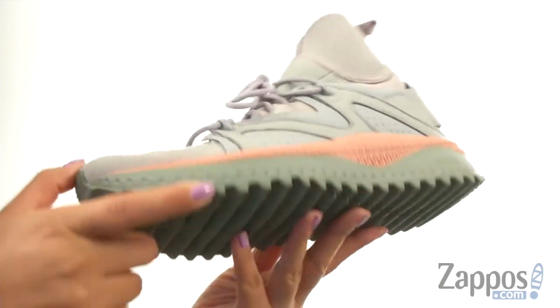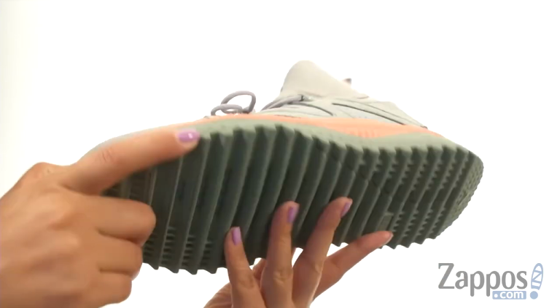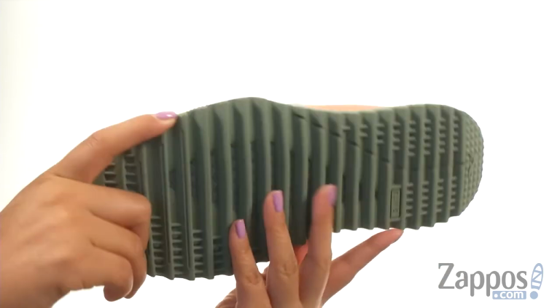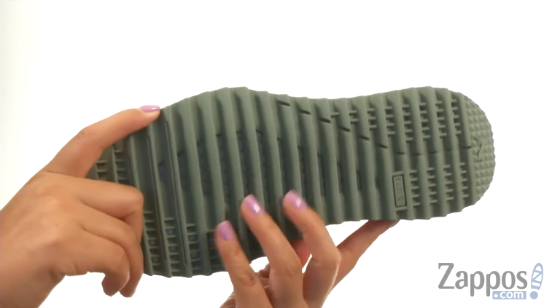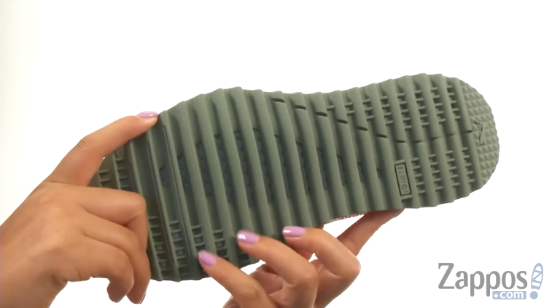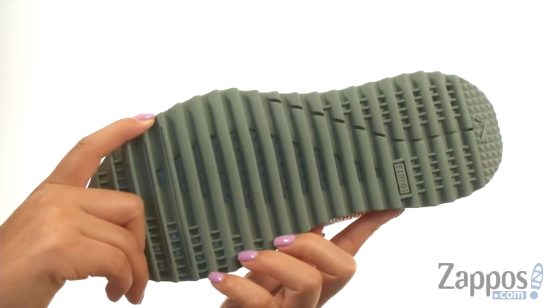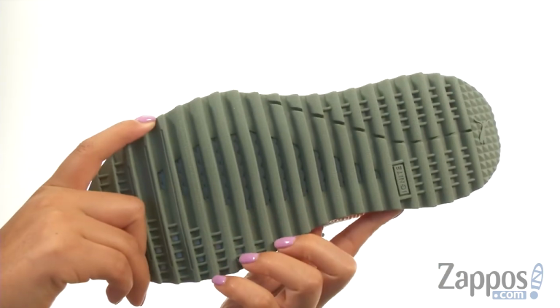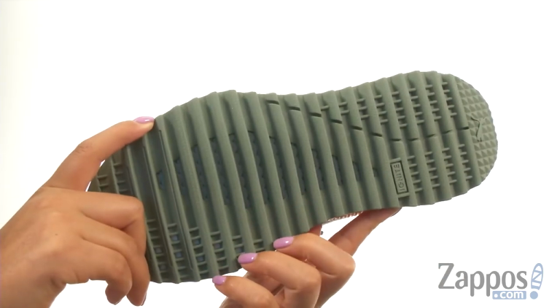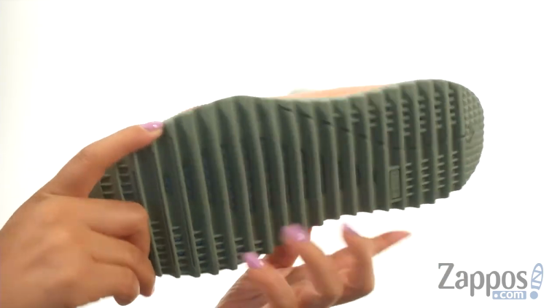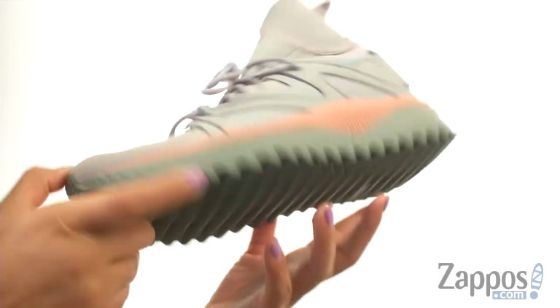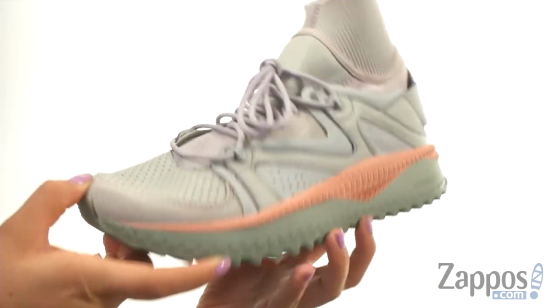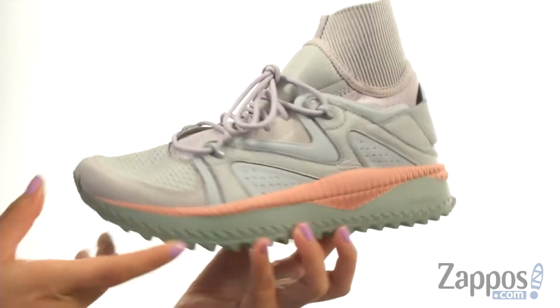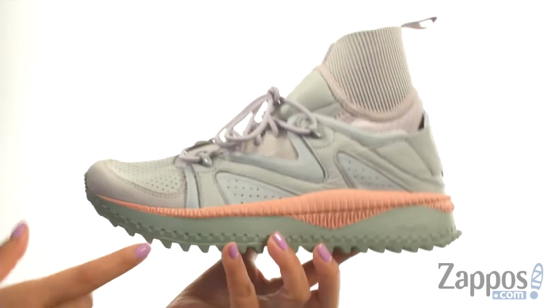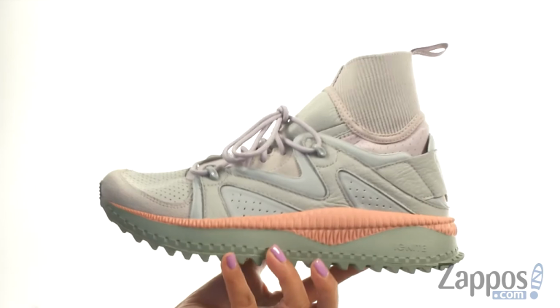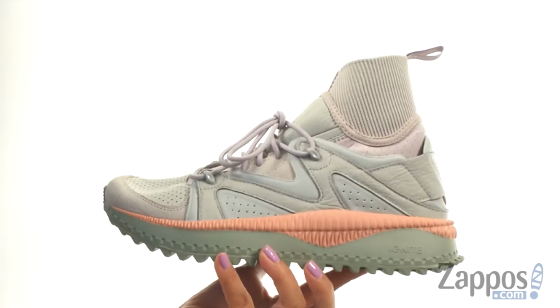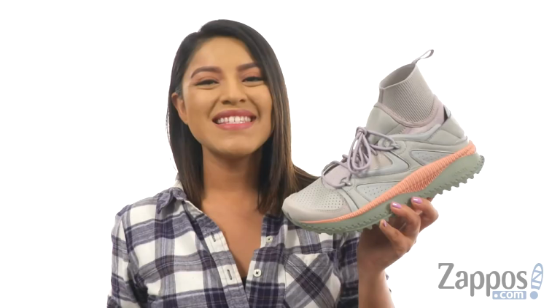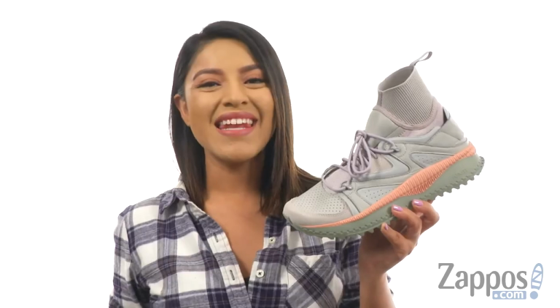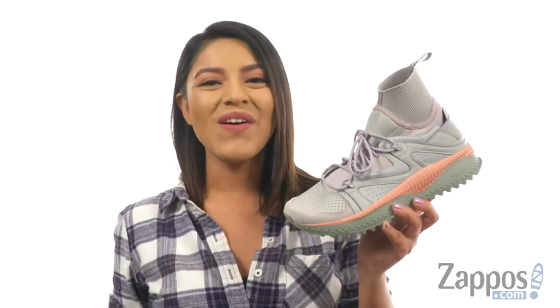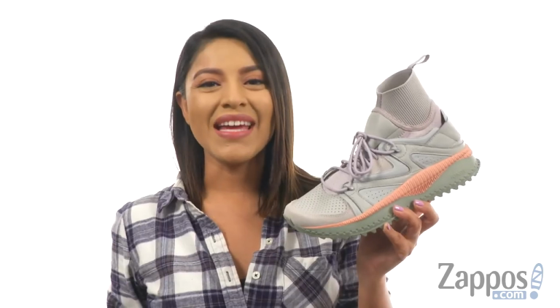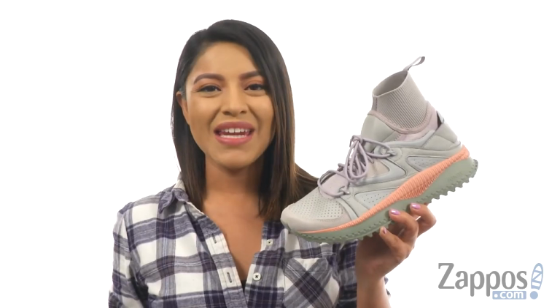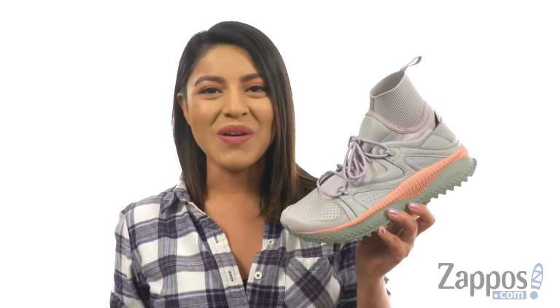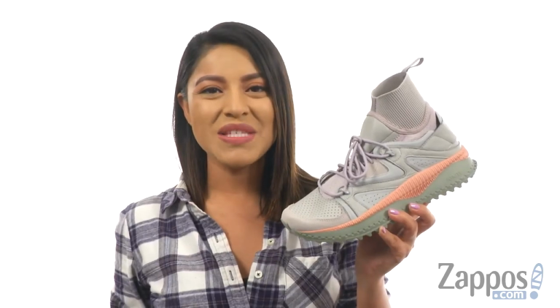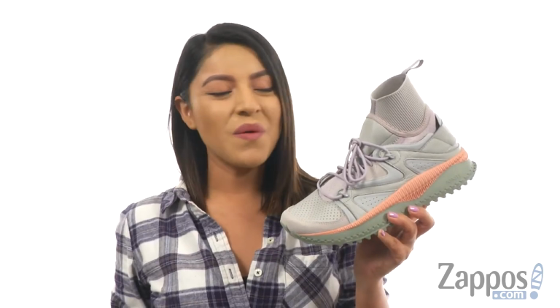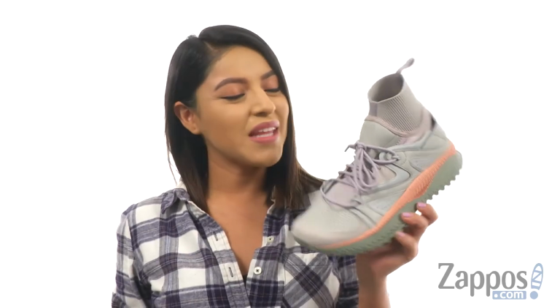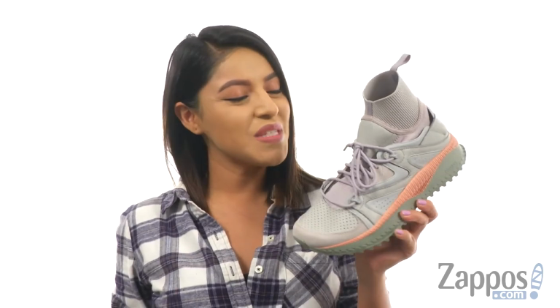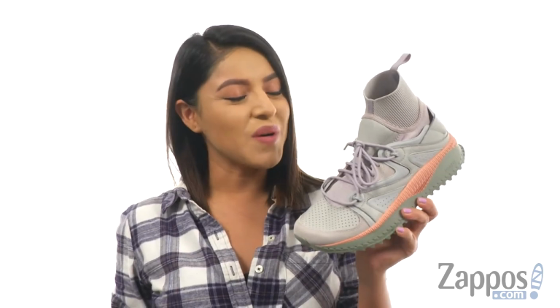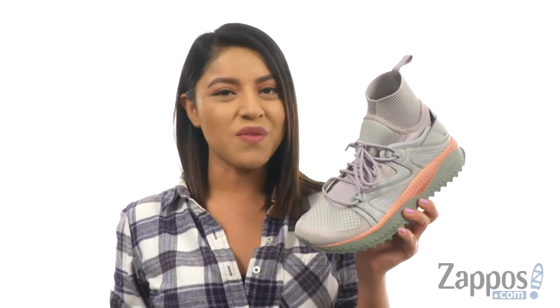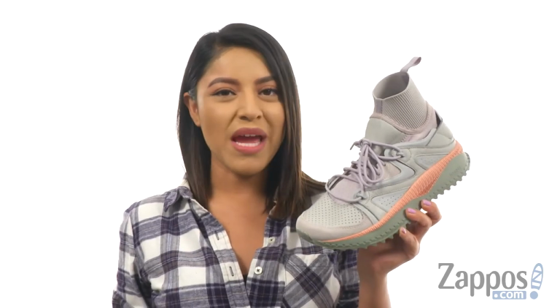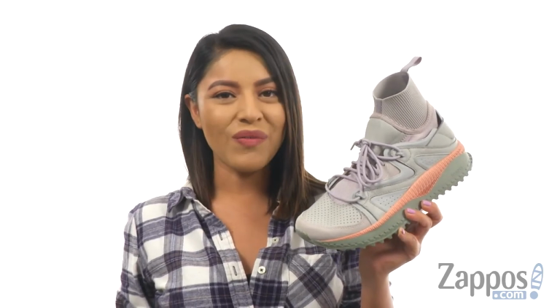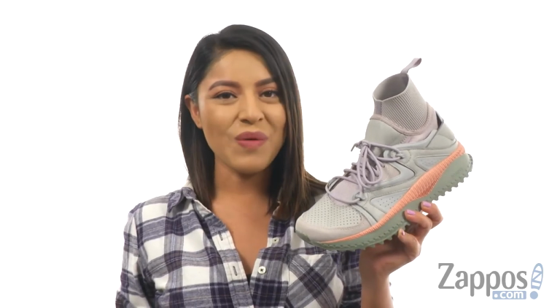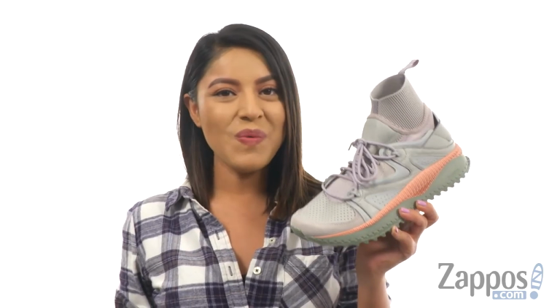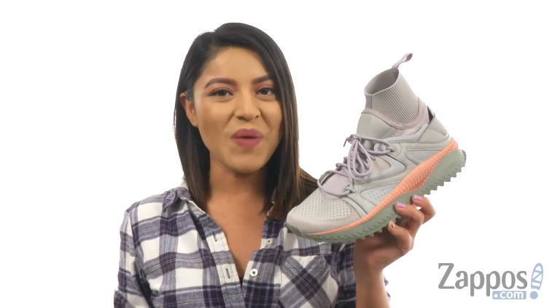At the bottom, there's a durable rubber outsole. Stand out and get noticed while wearing this wonderful pair from Puma.